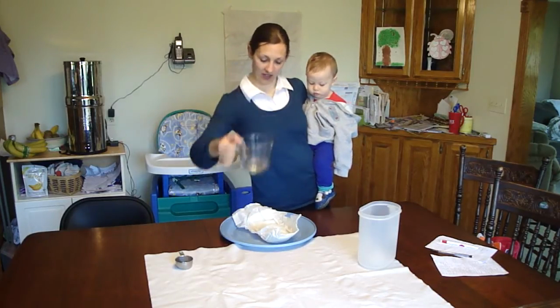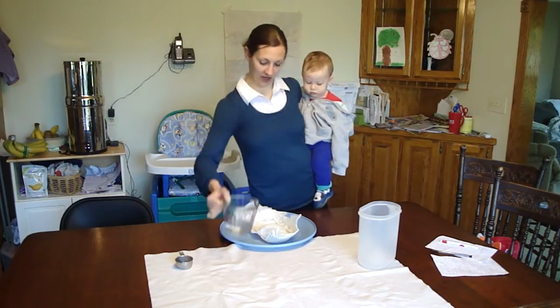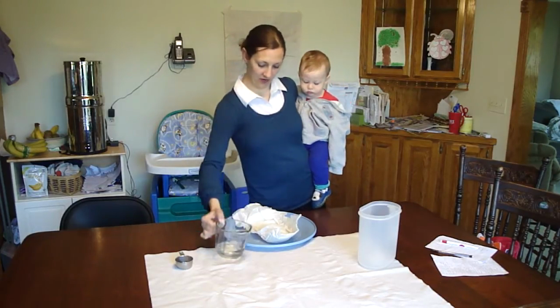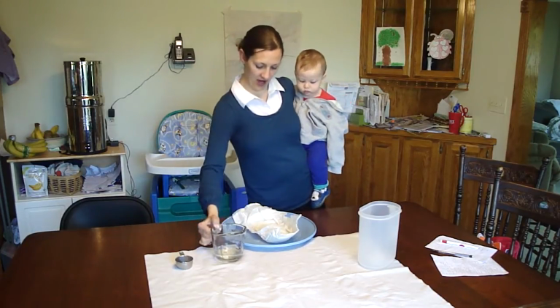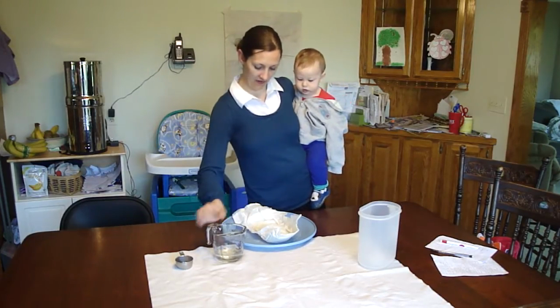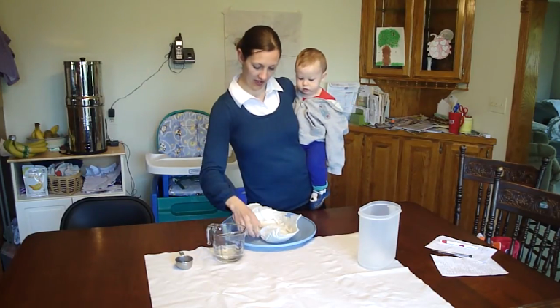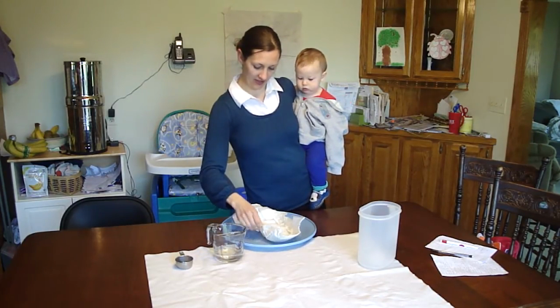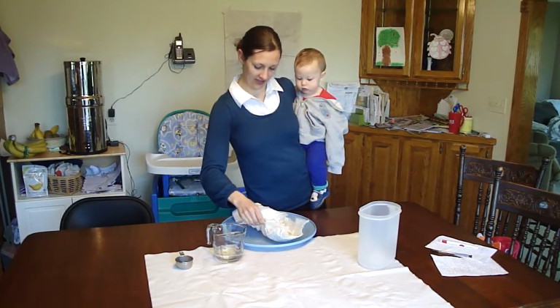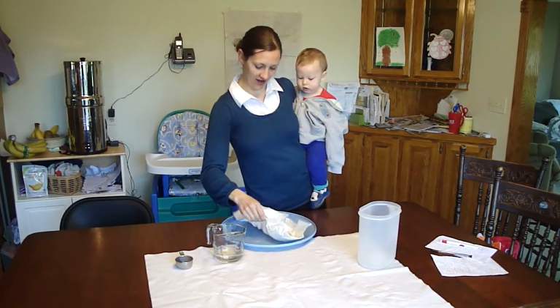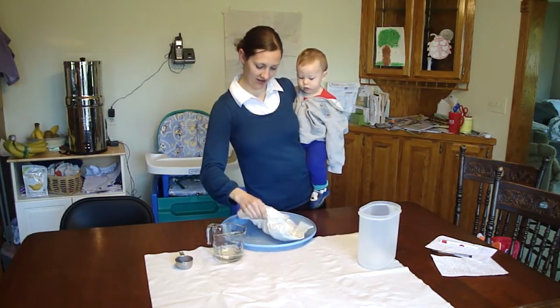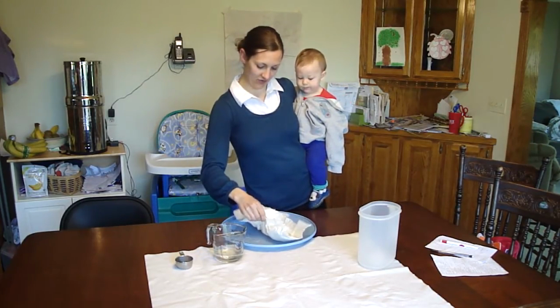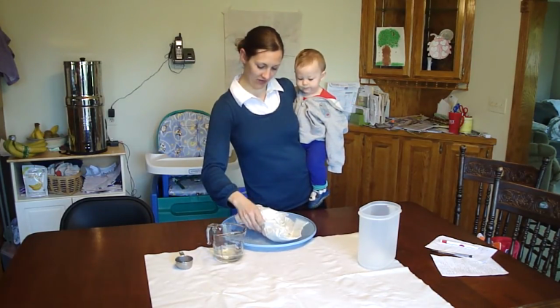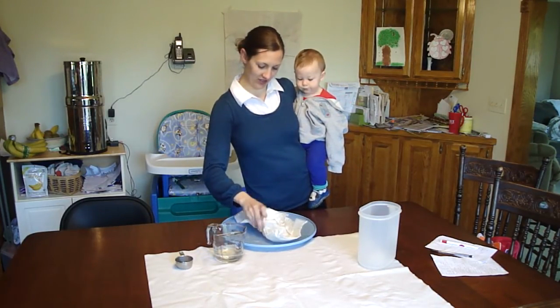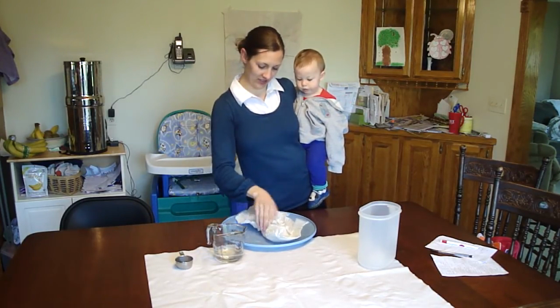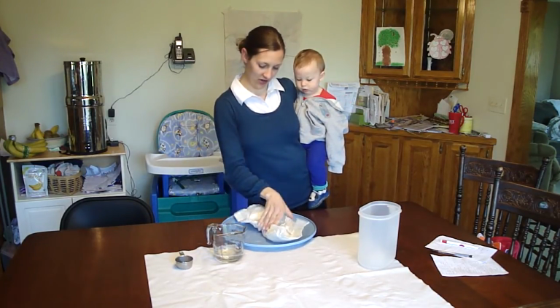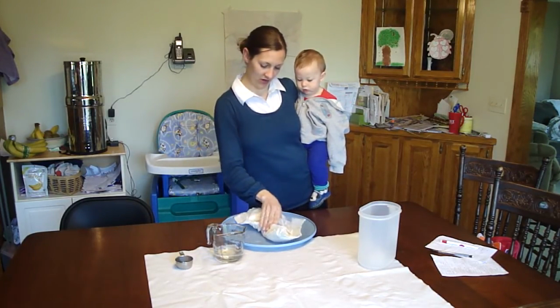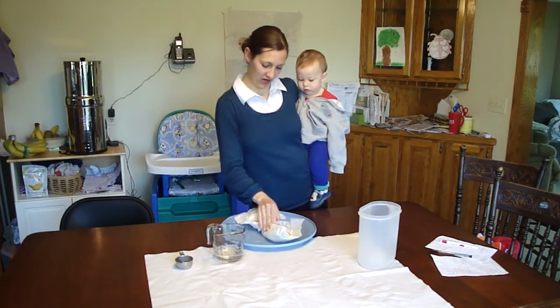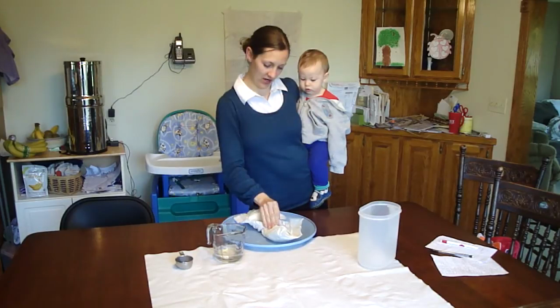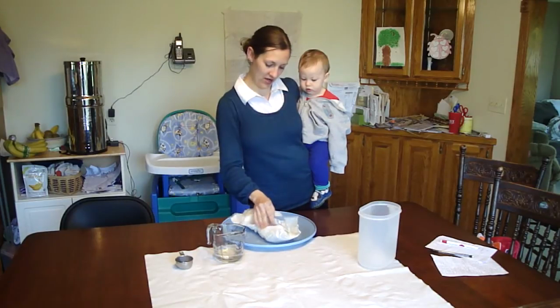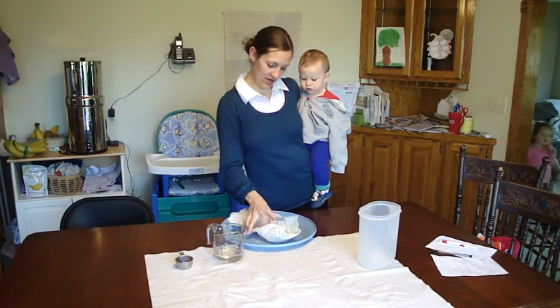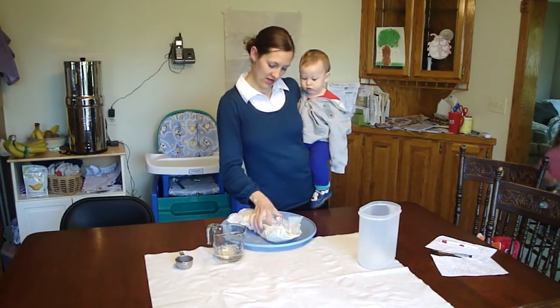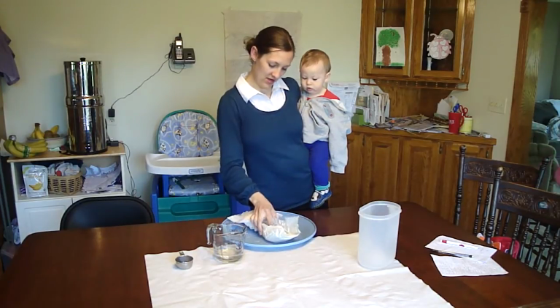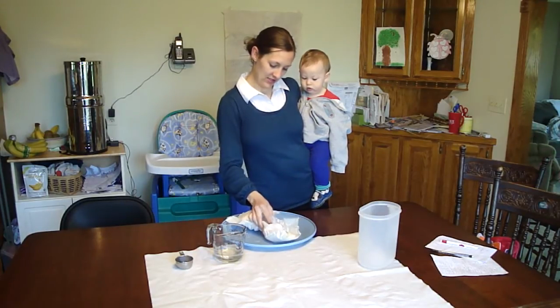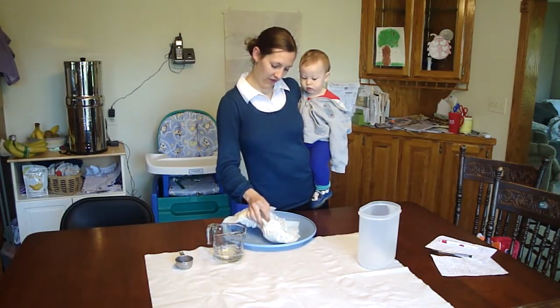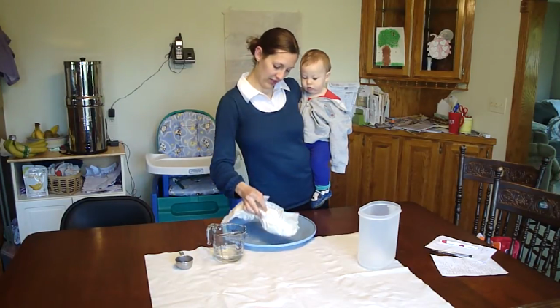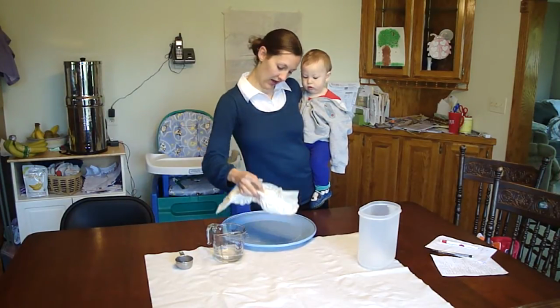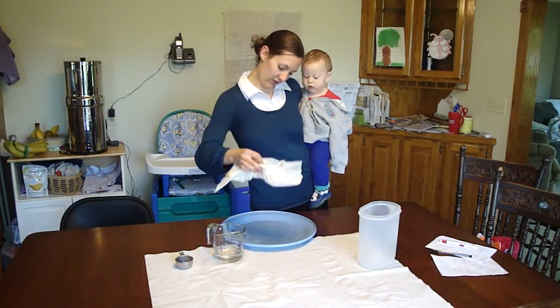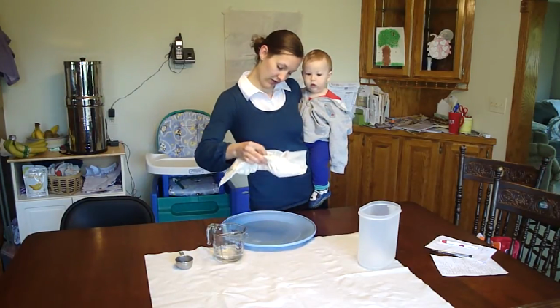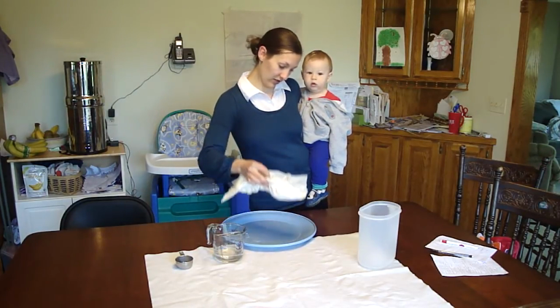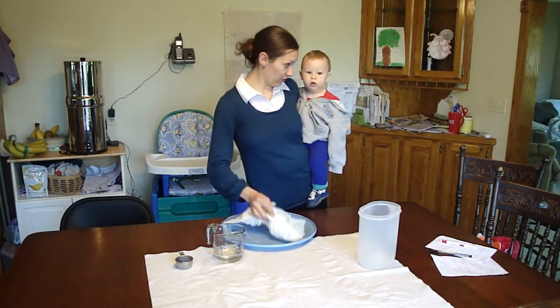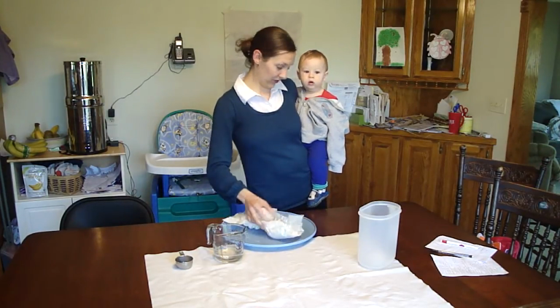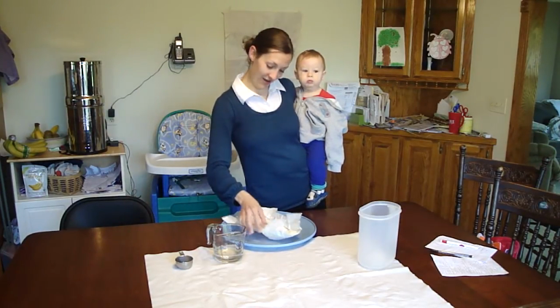Got like a cup and a half in there. It's starting to absorb a little slower — it's definitely getting full and puffed up.